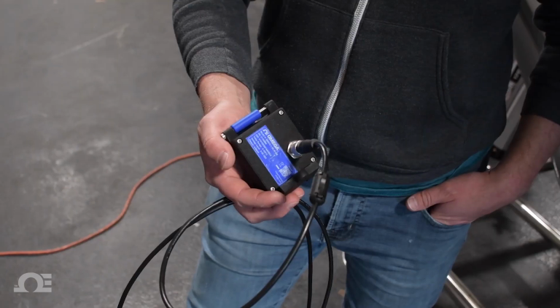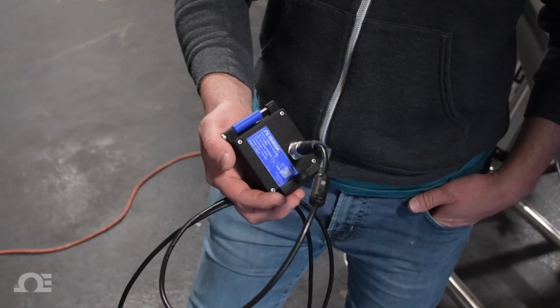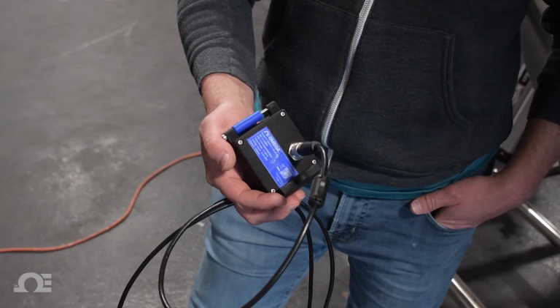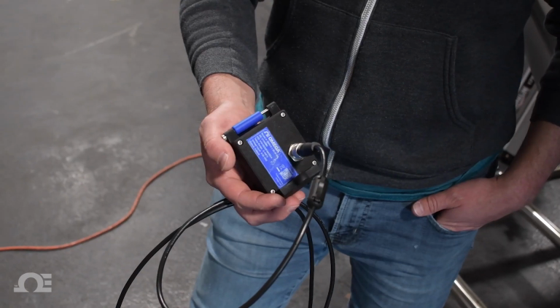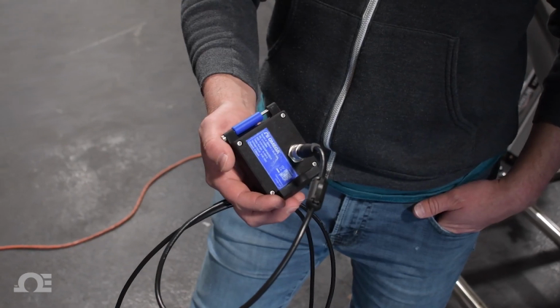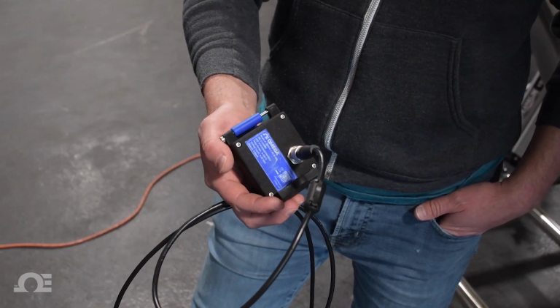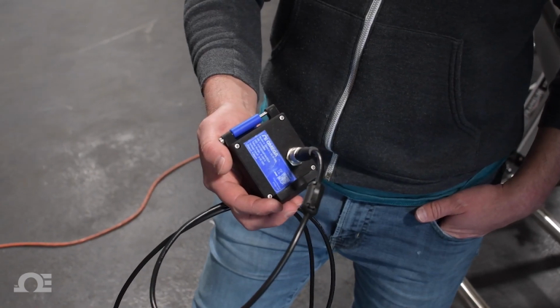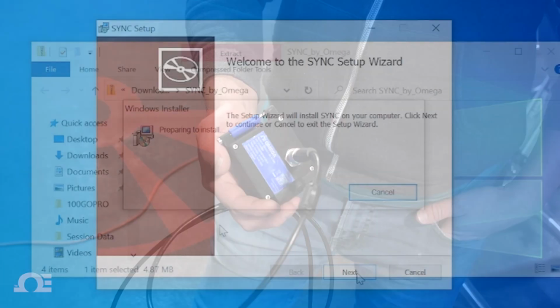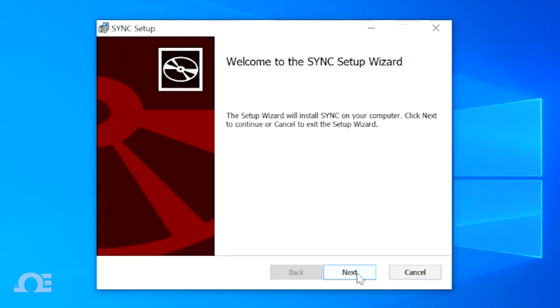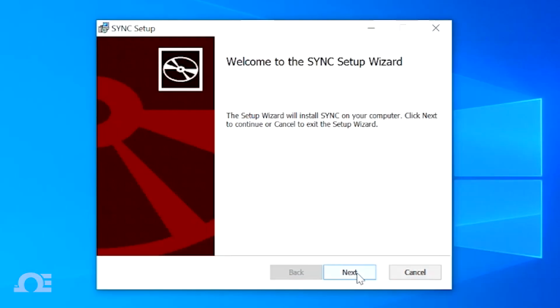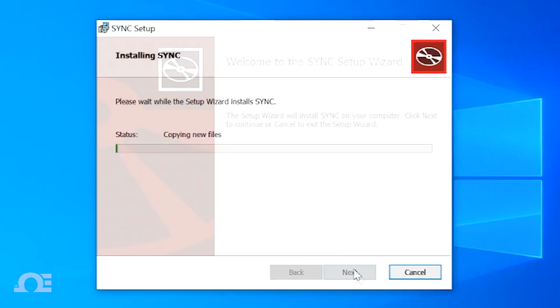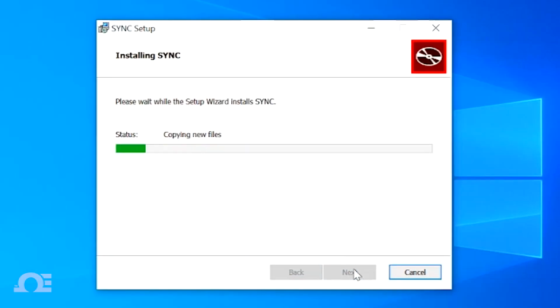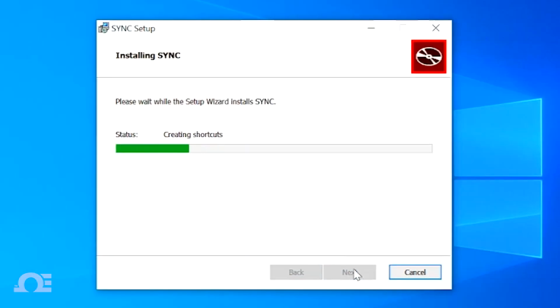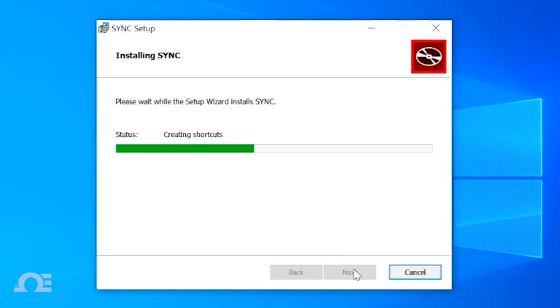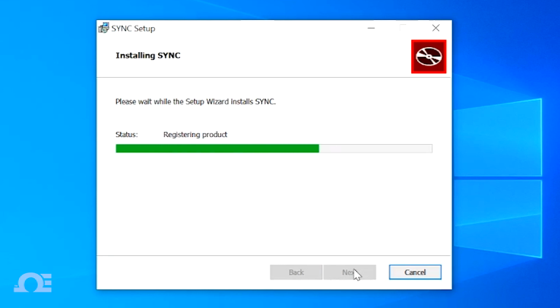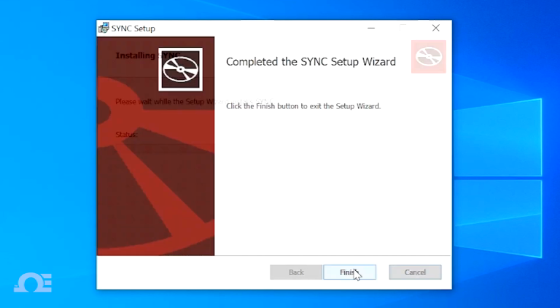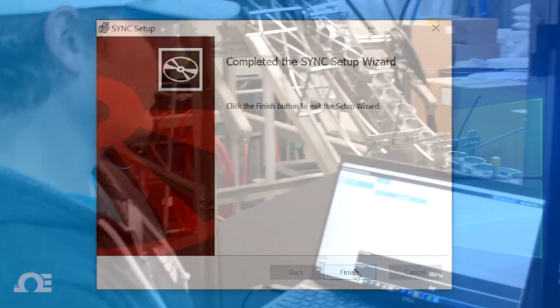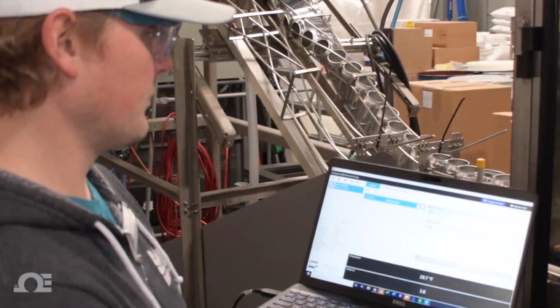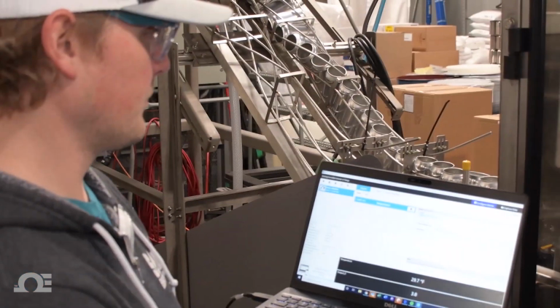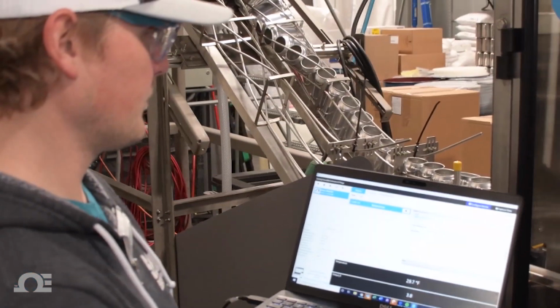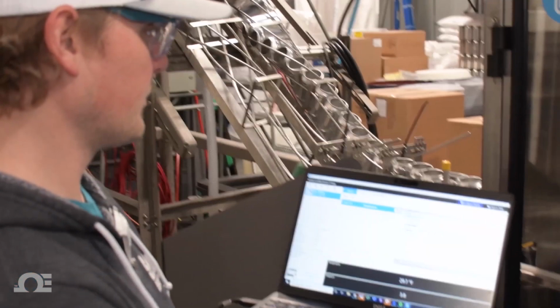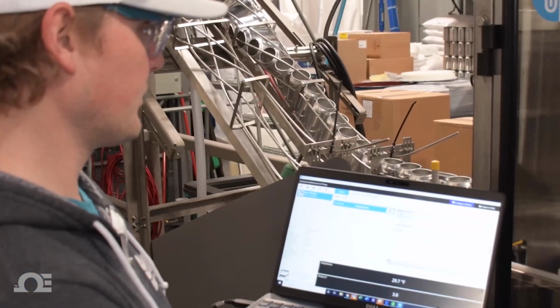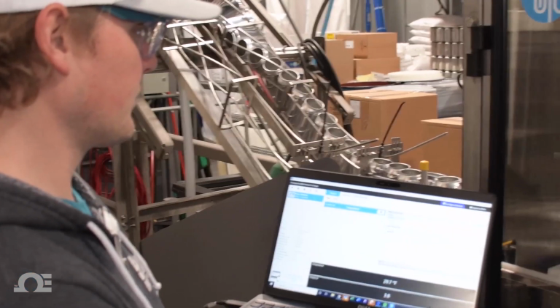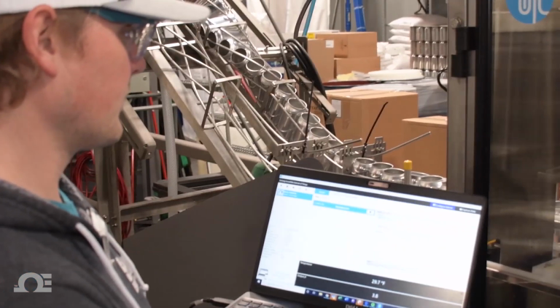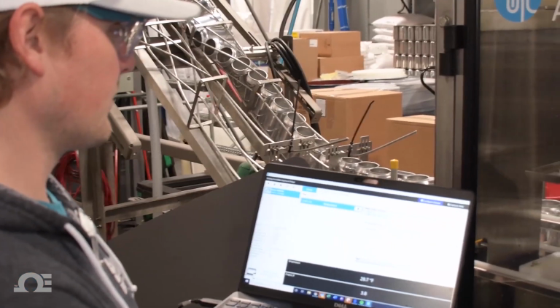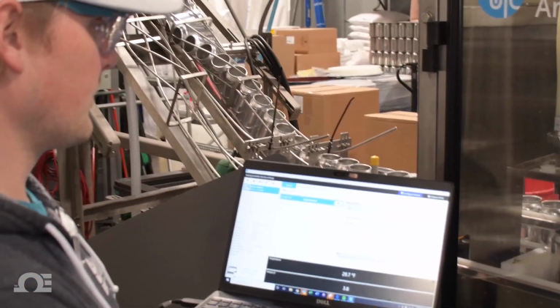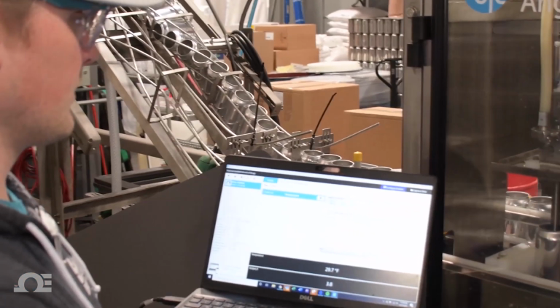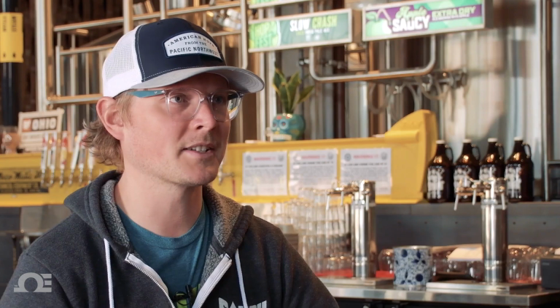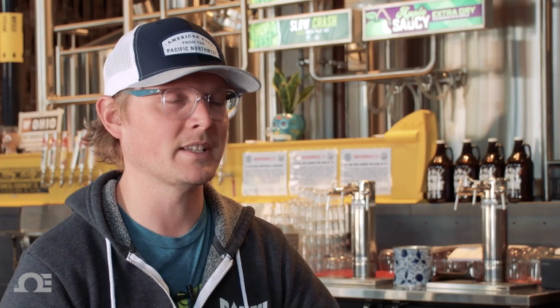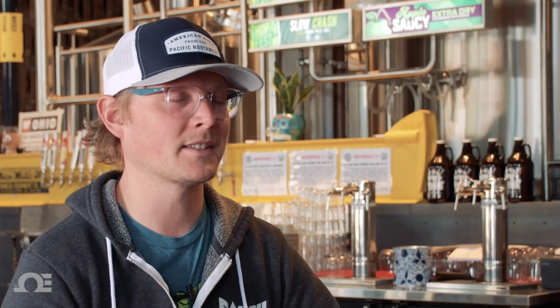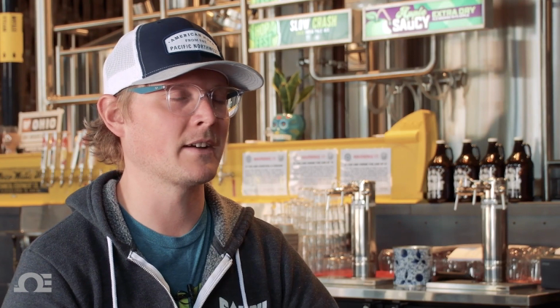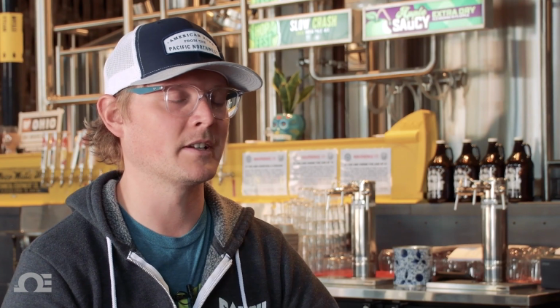When I unboxed the Honey sensor, downloaded the application, installed it, within two minutes it was reading — honestly it was the easiest thing I ever did.